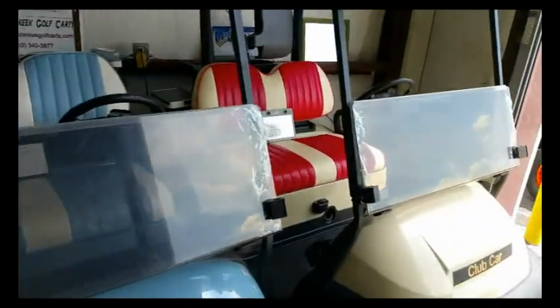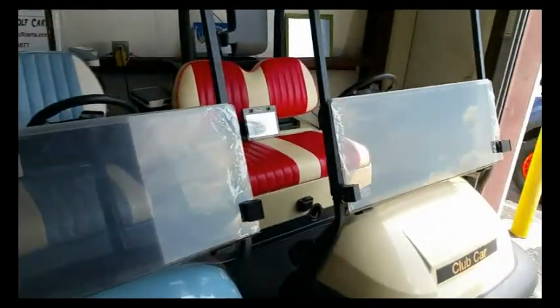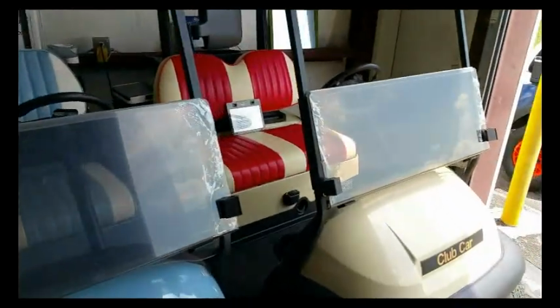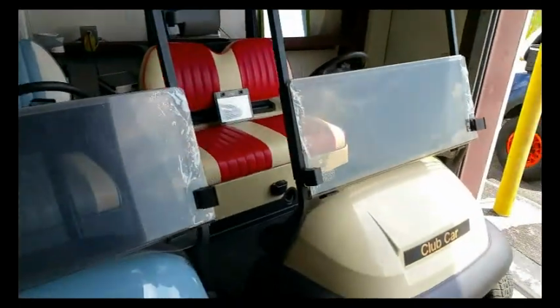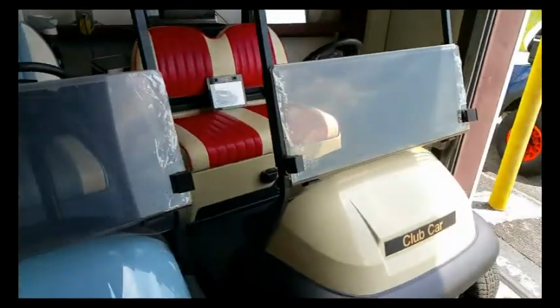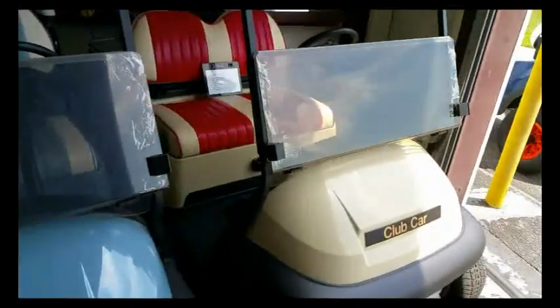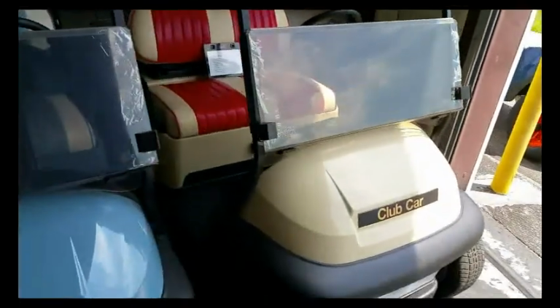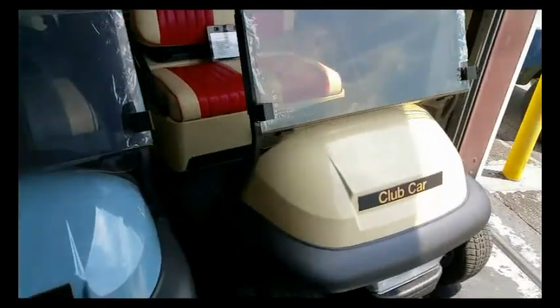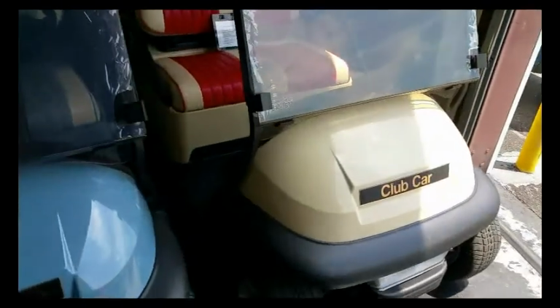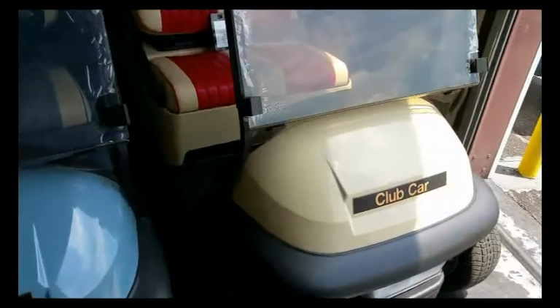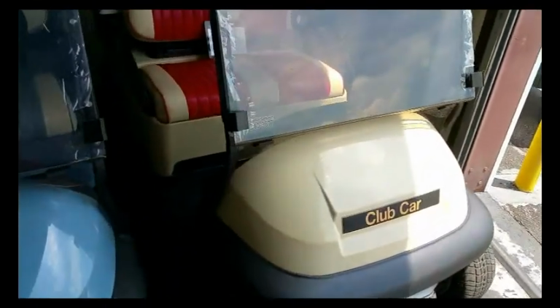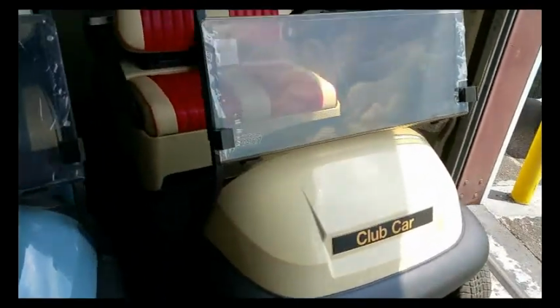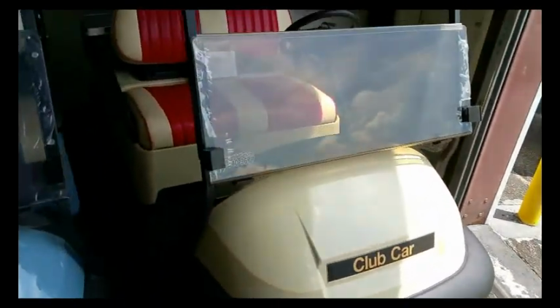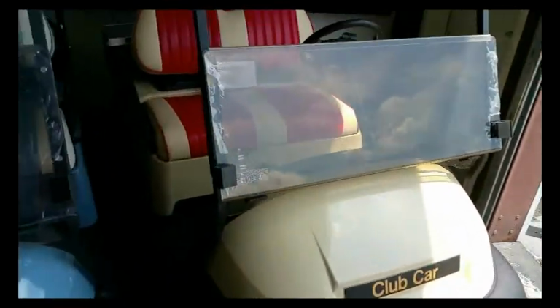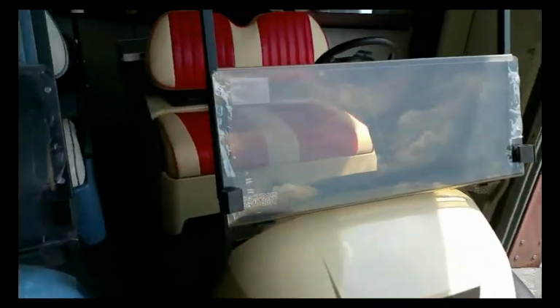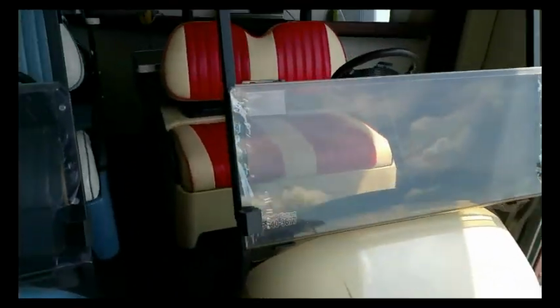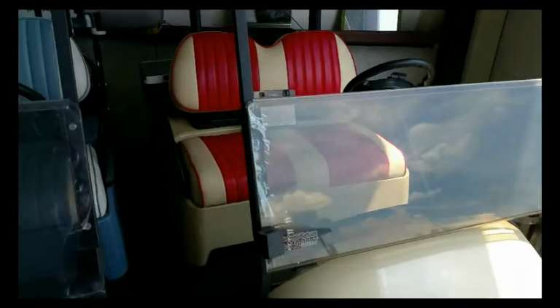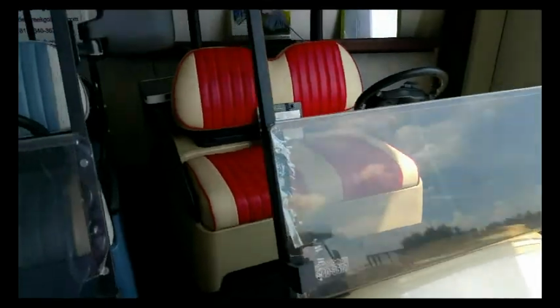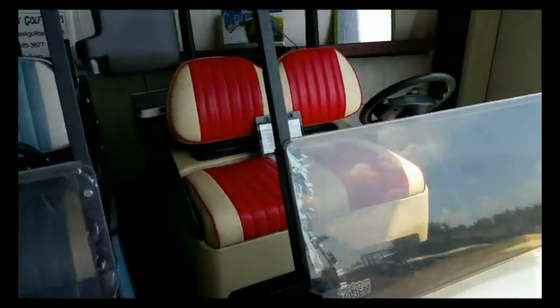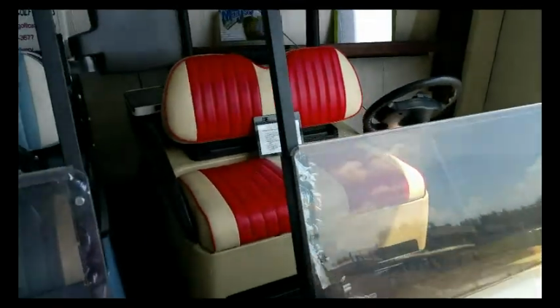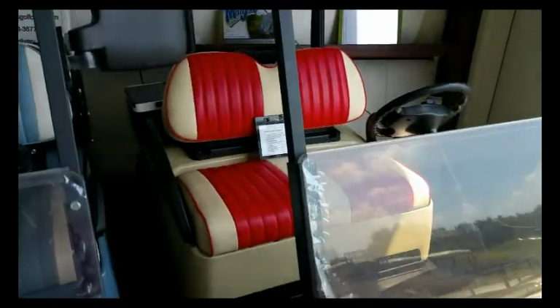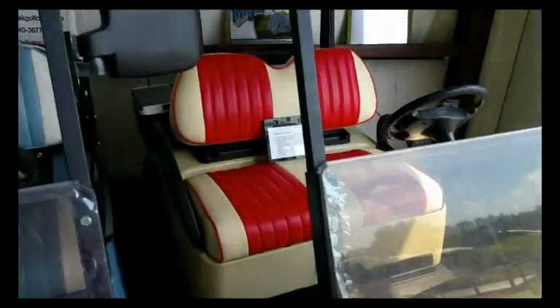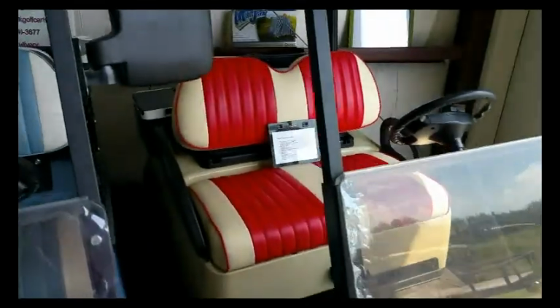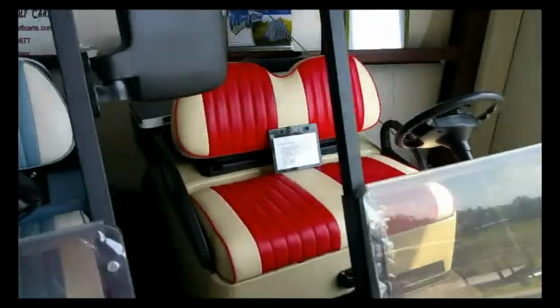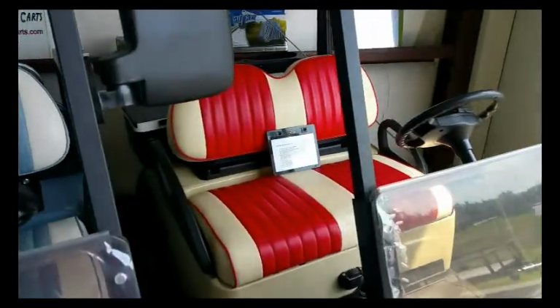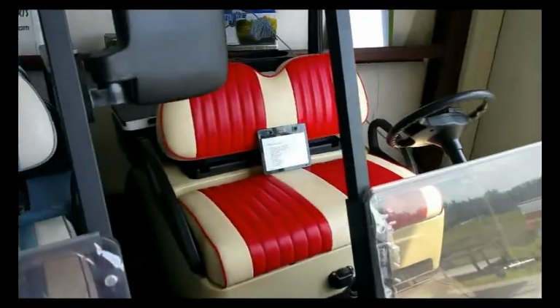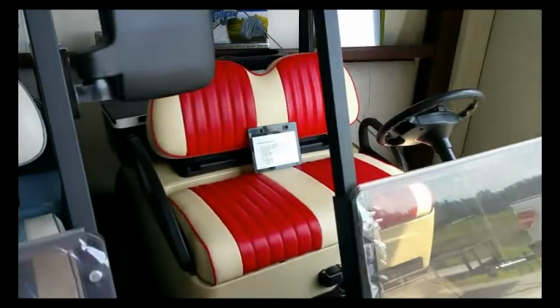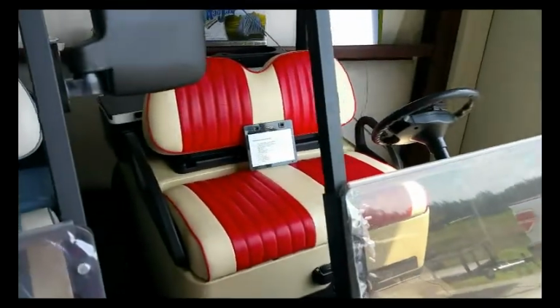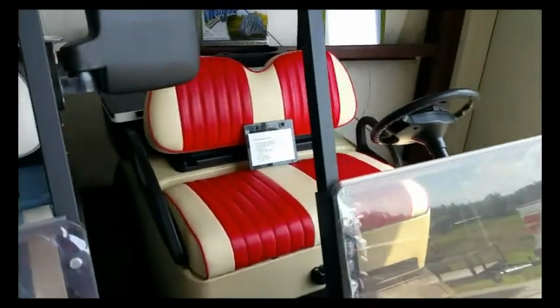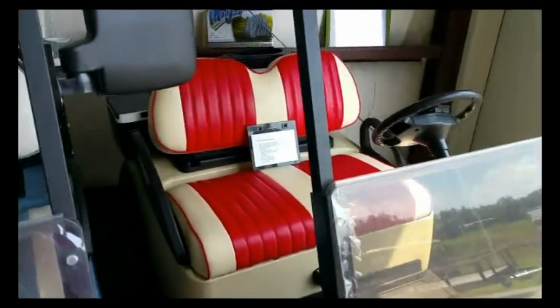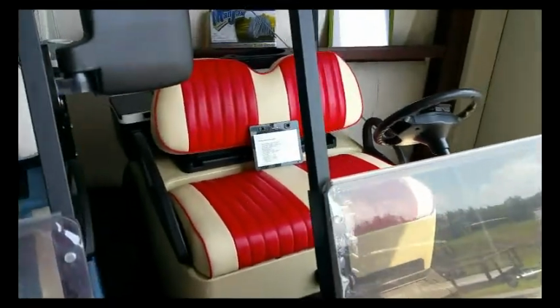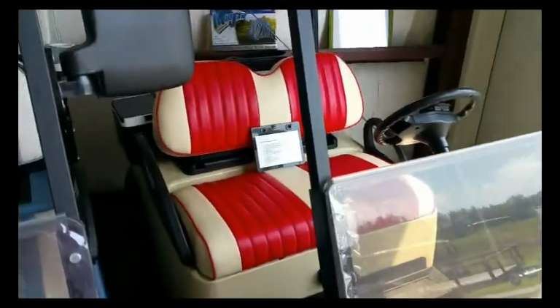Here's a two seater with the beige body, a little bit different interior with the red and beige pleated seats.